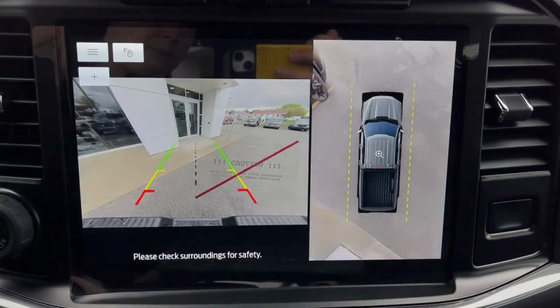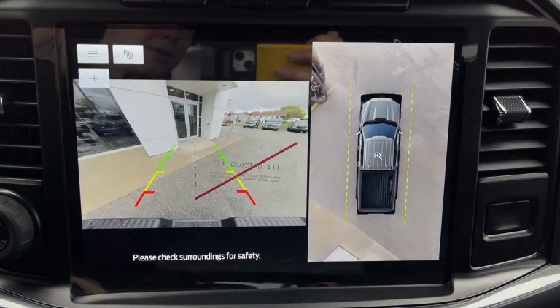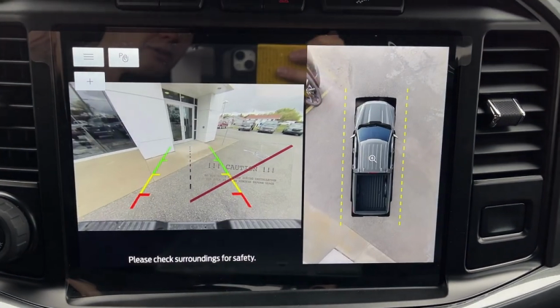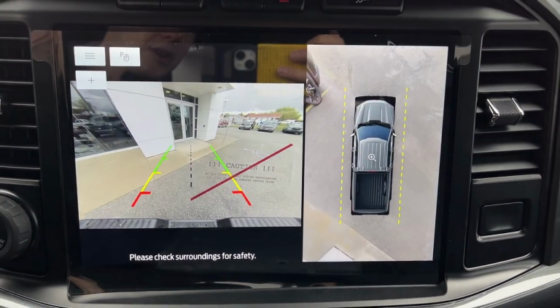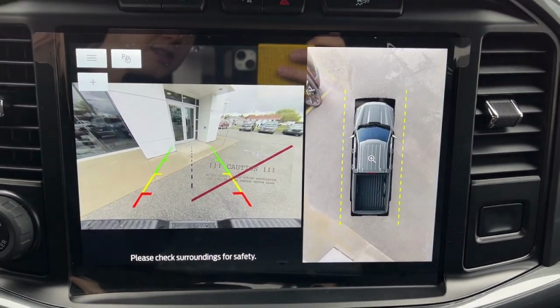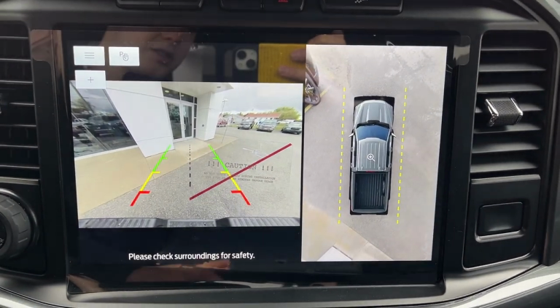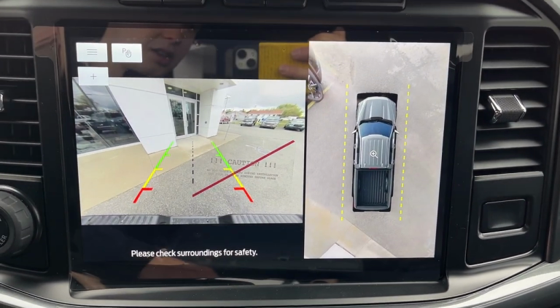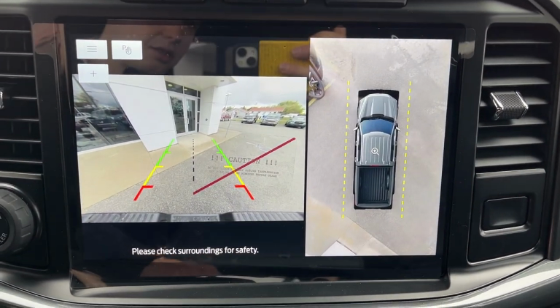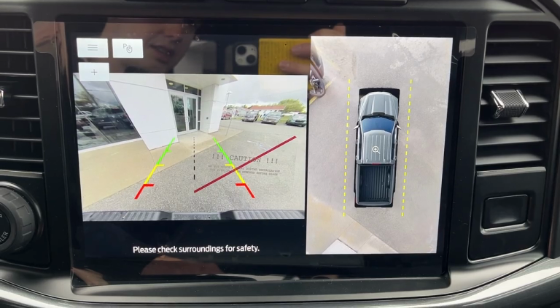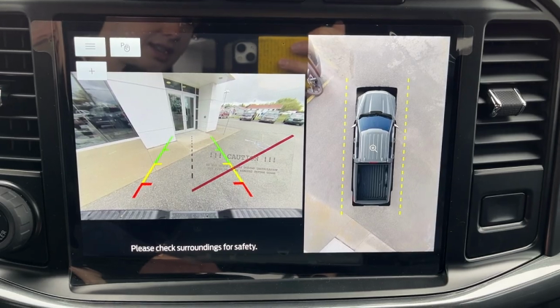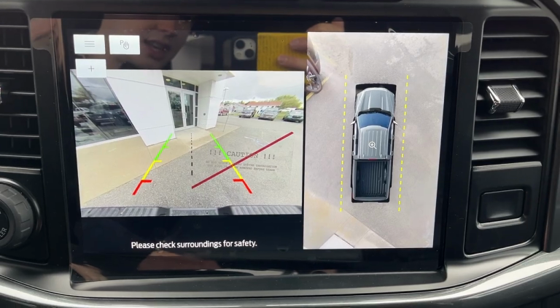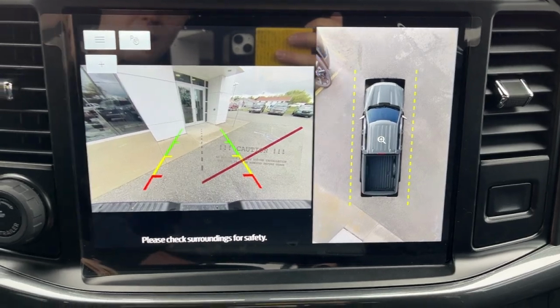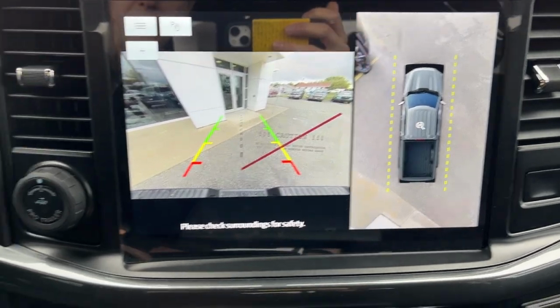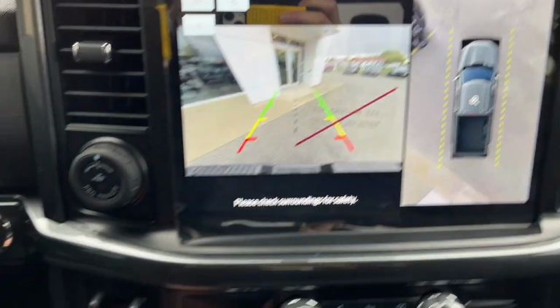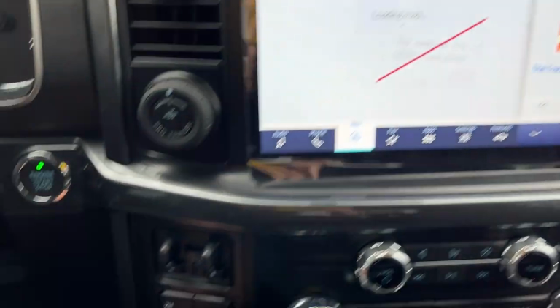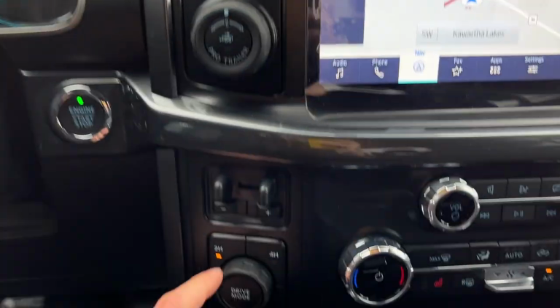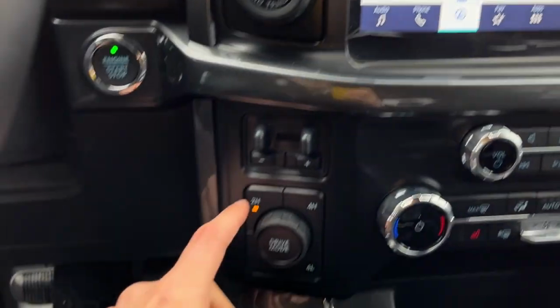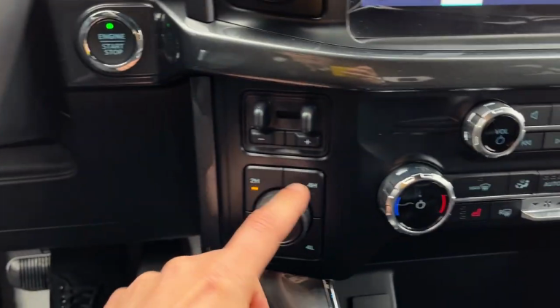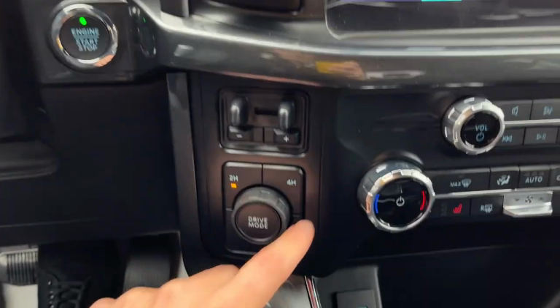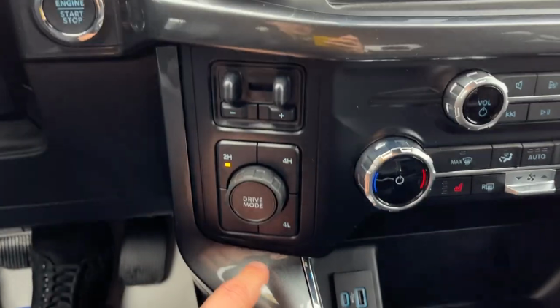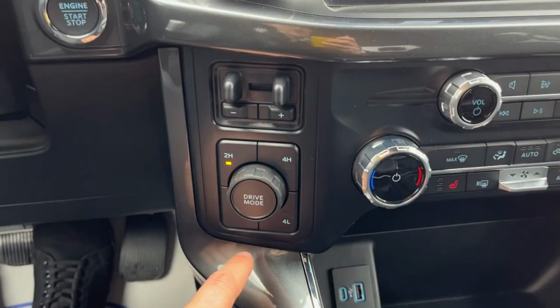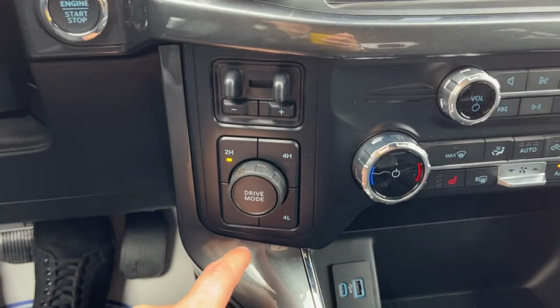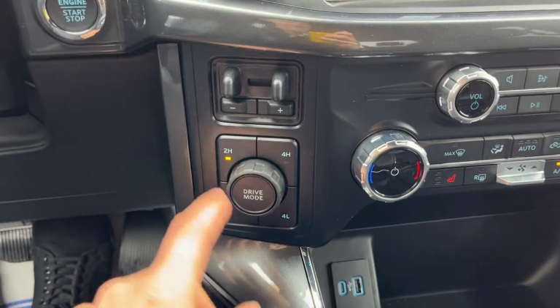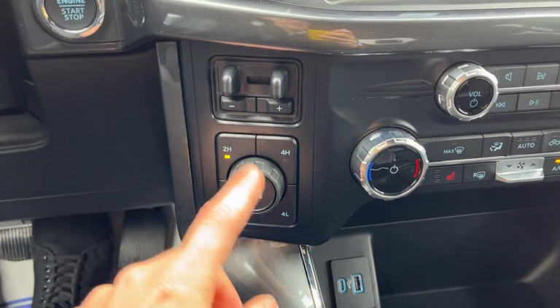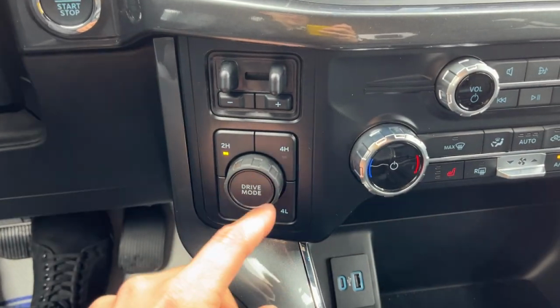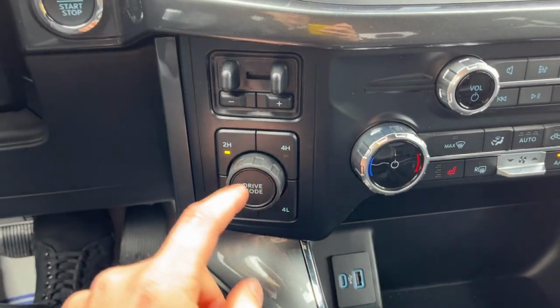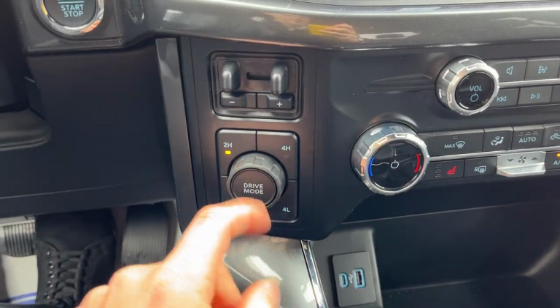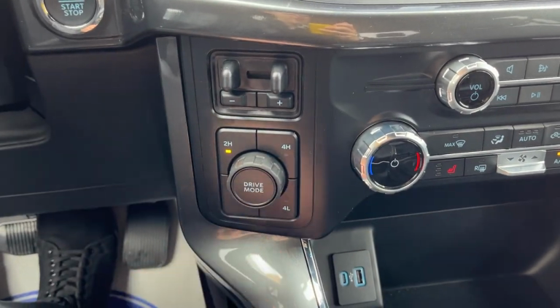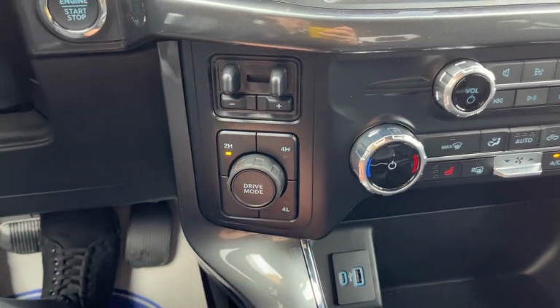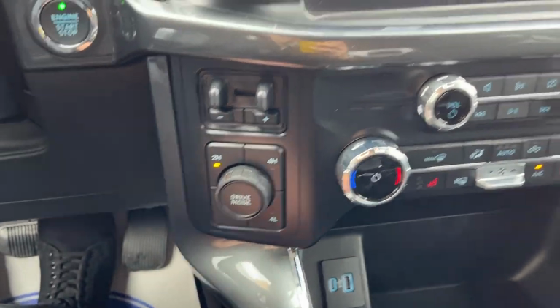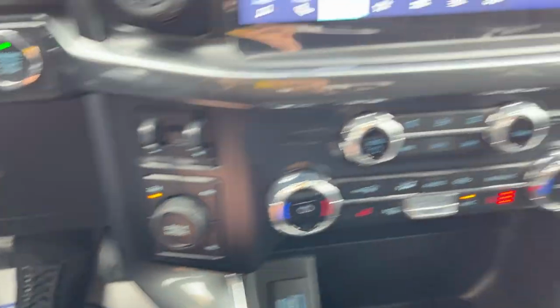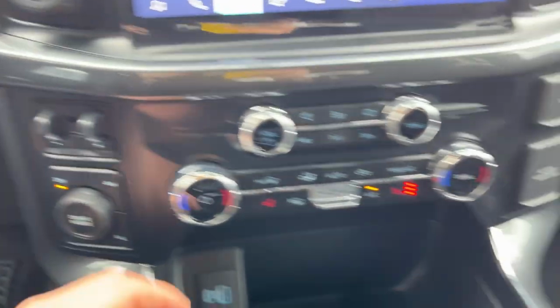Popping it in reverse — there's your 360 camera. You also have your different four-wheel drive settings as well as your different drive modes.